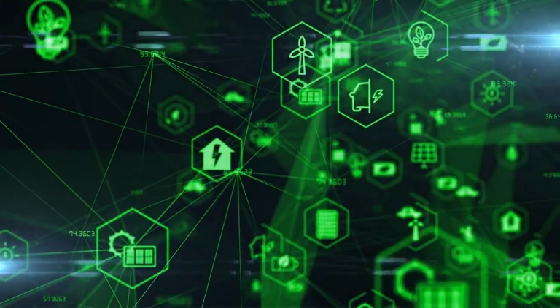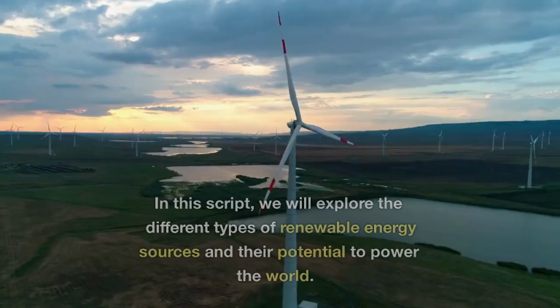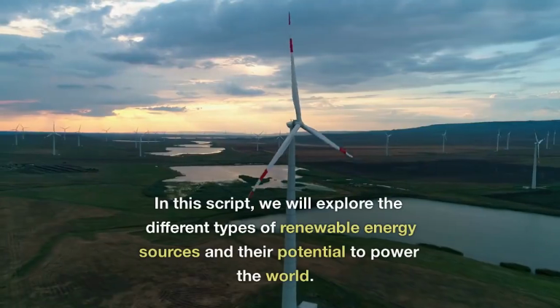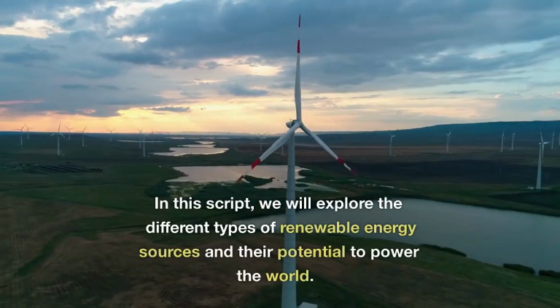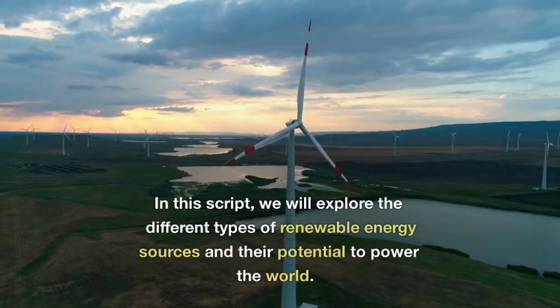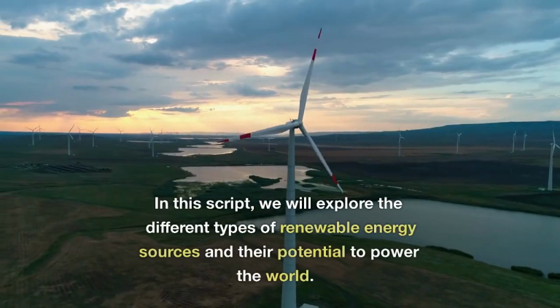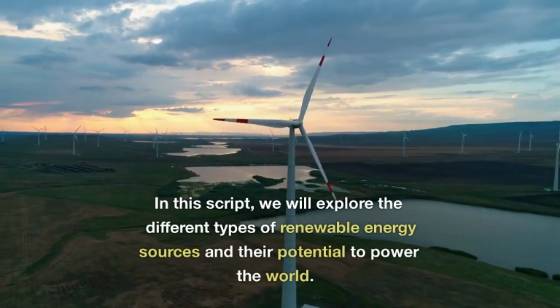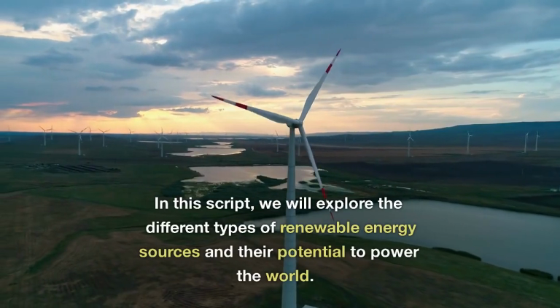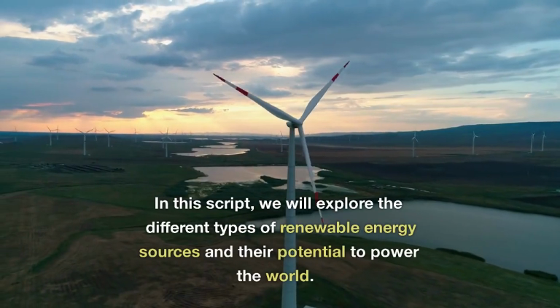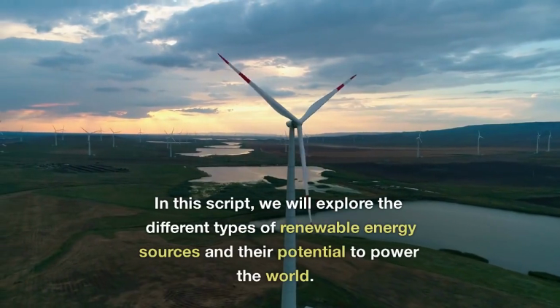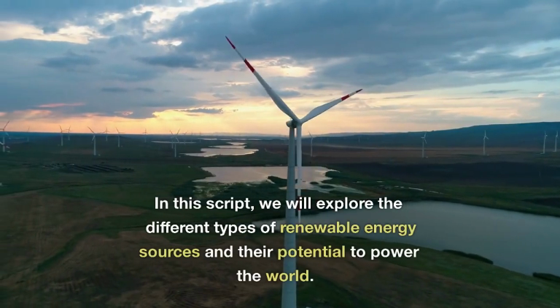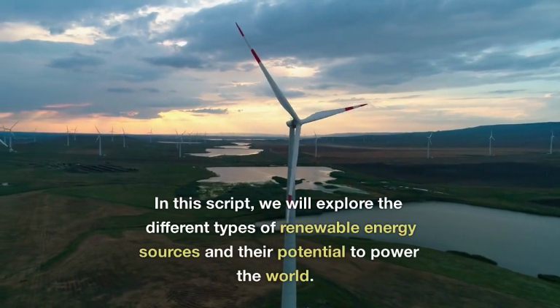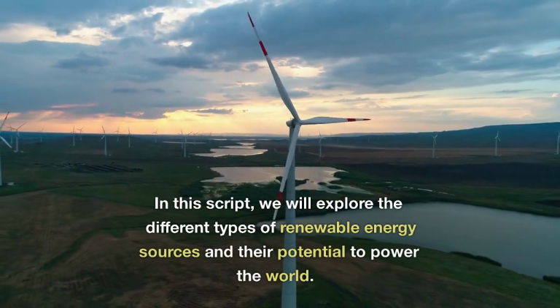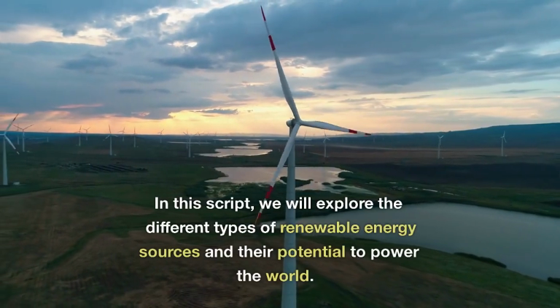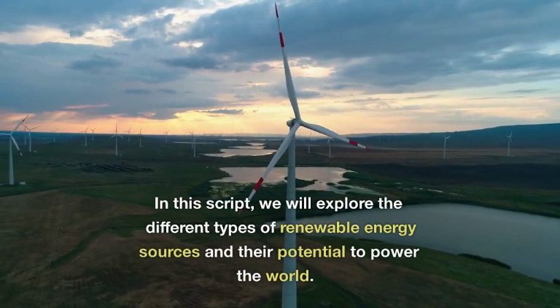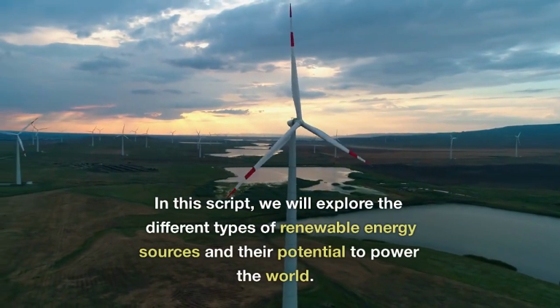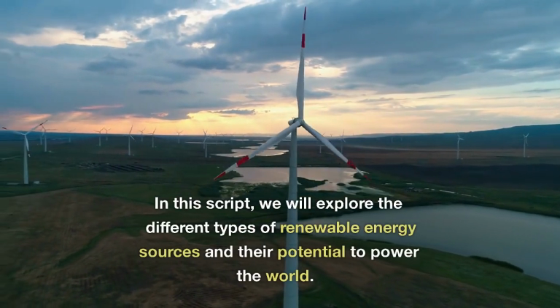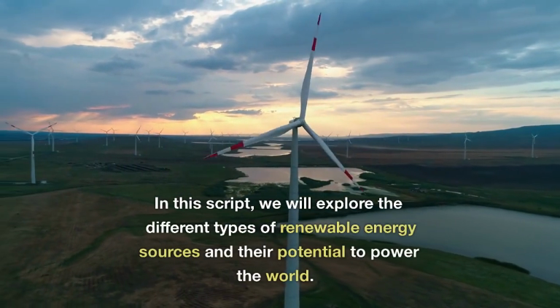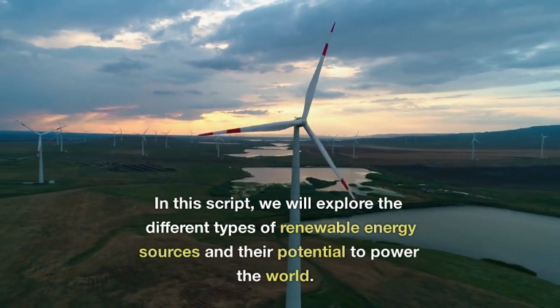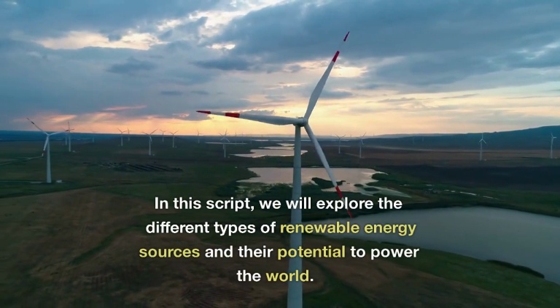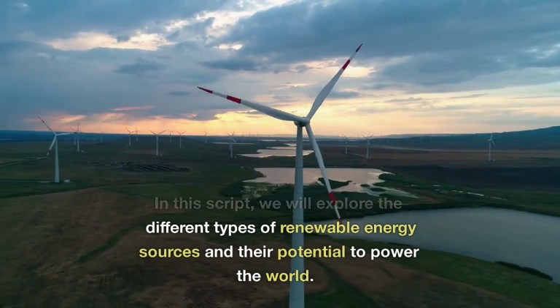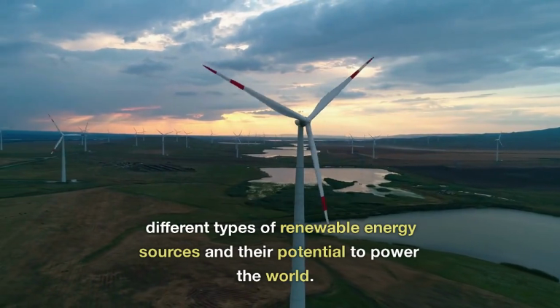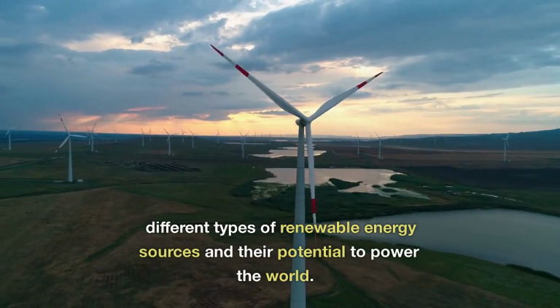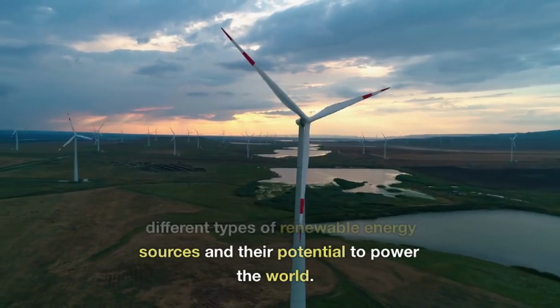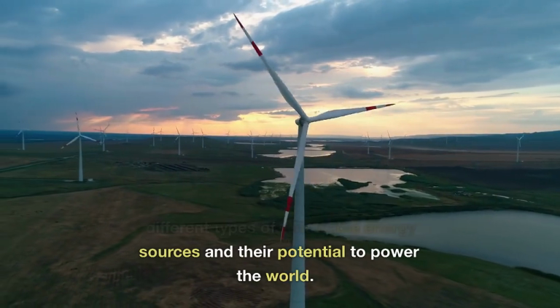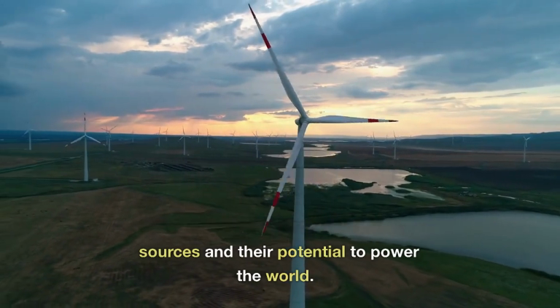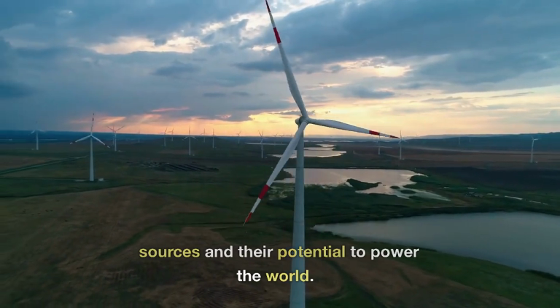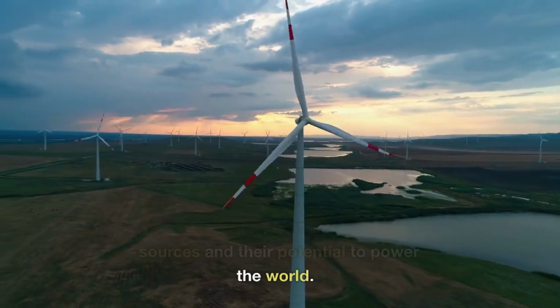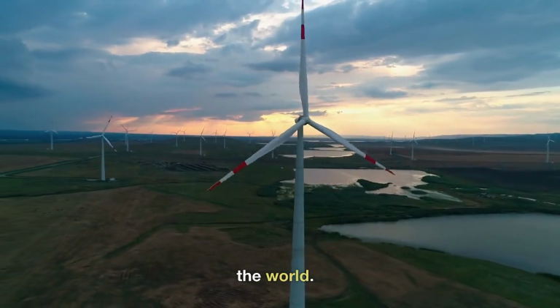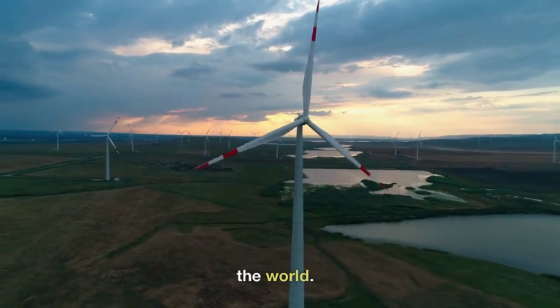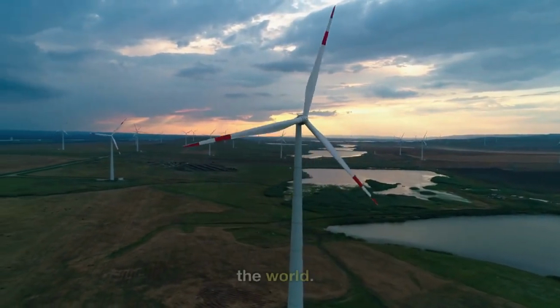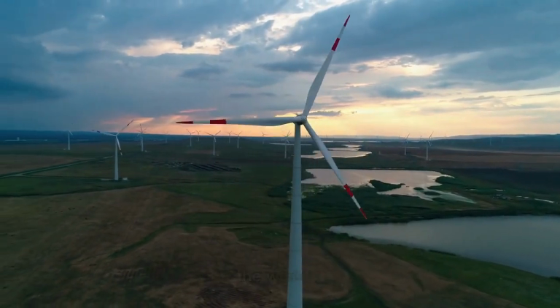In this script, we will explore the different types of renewable energy sources and their potential to power the world.